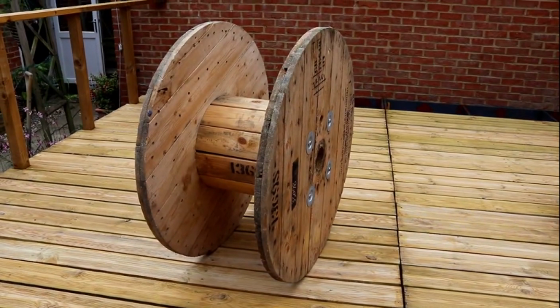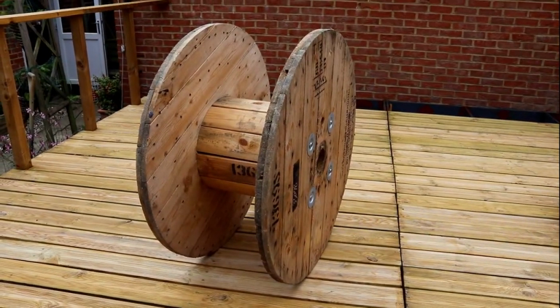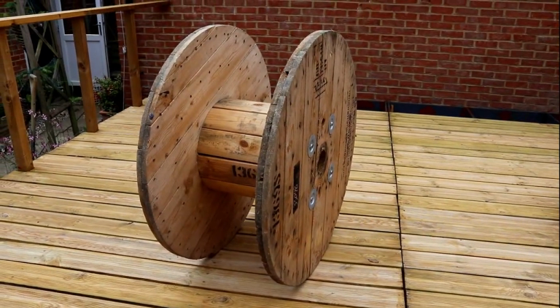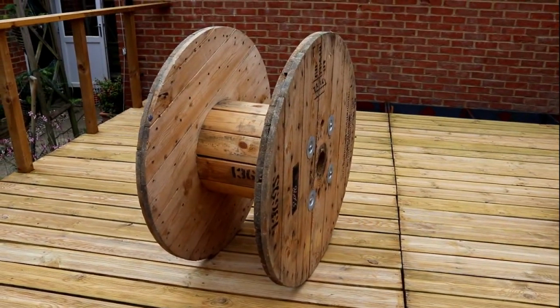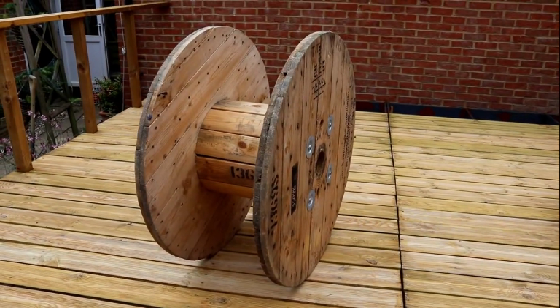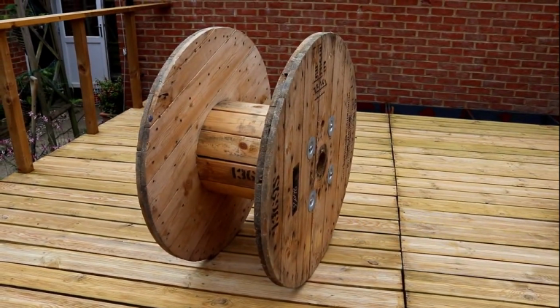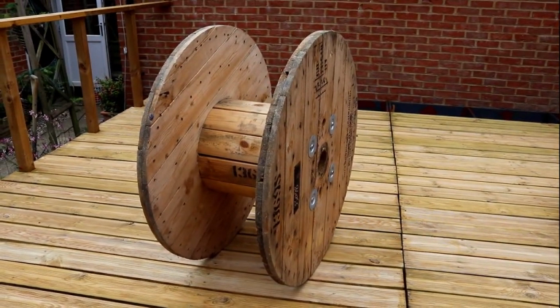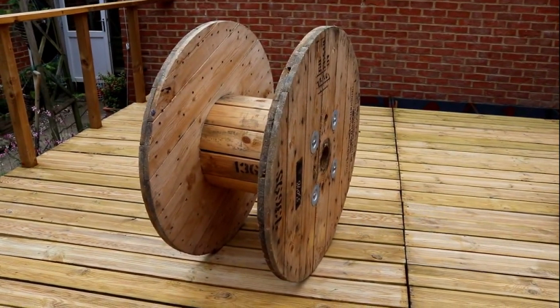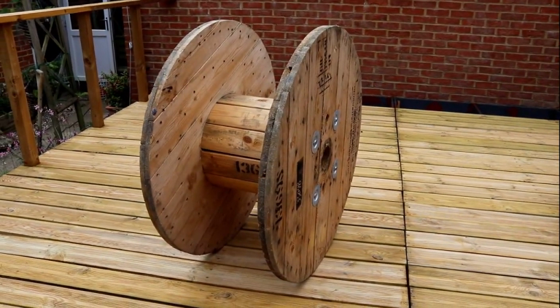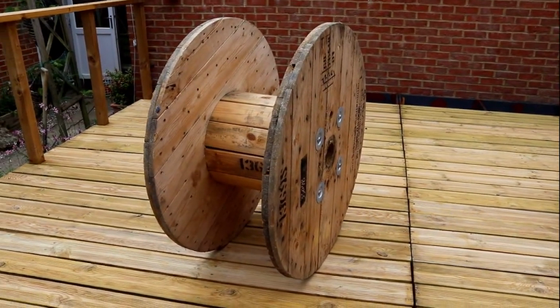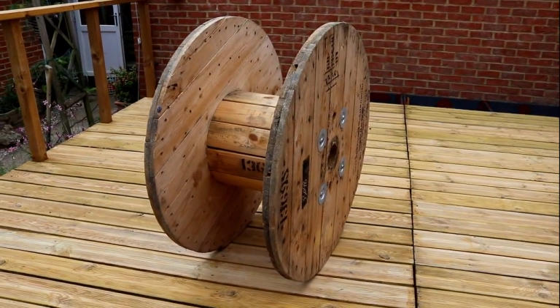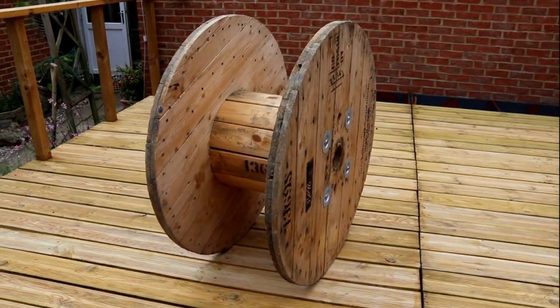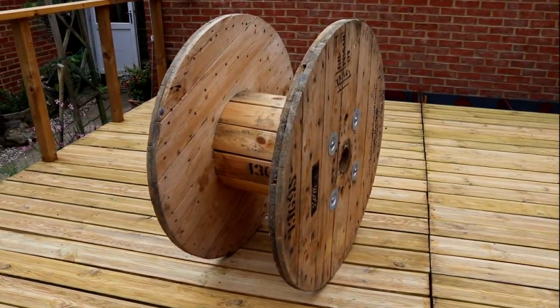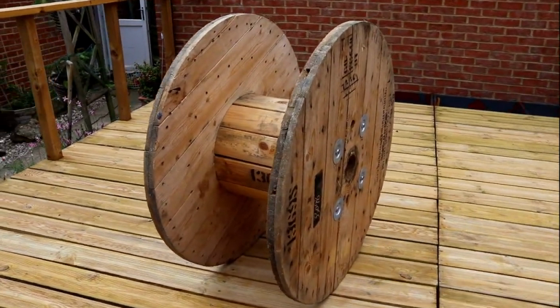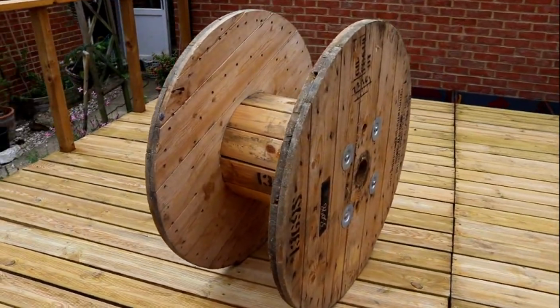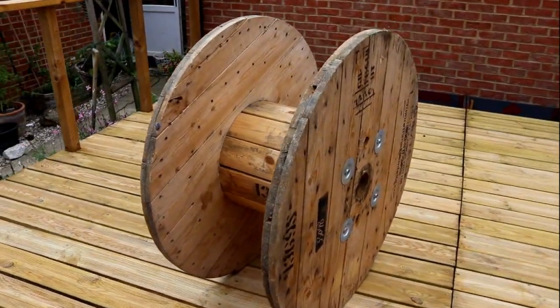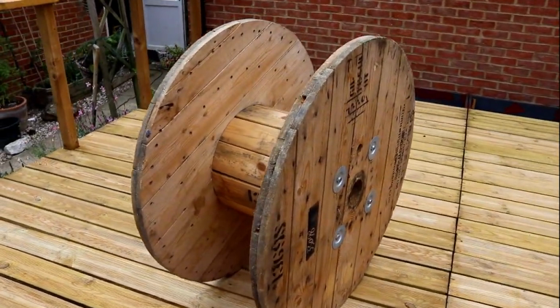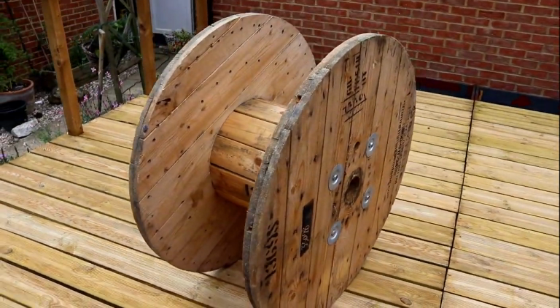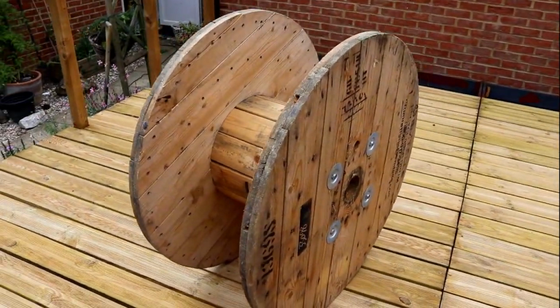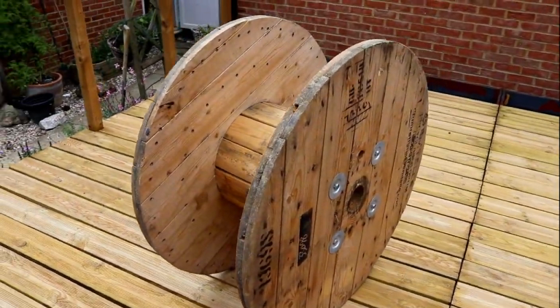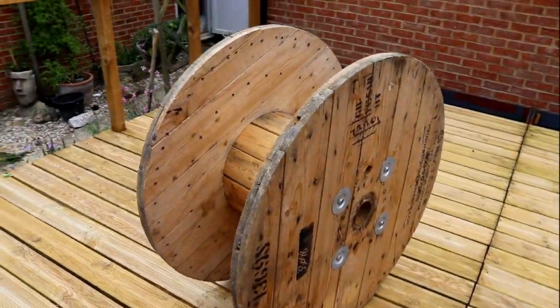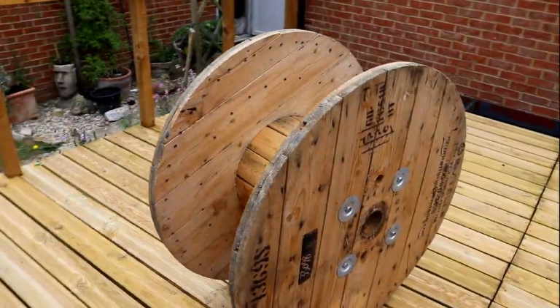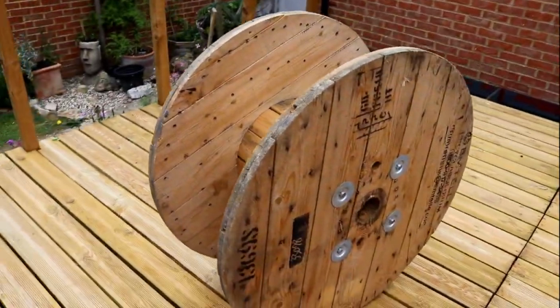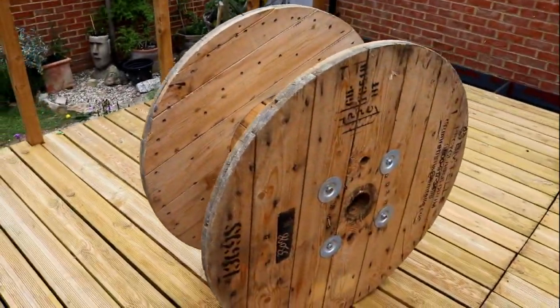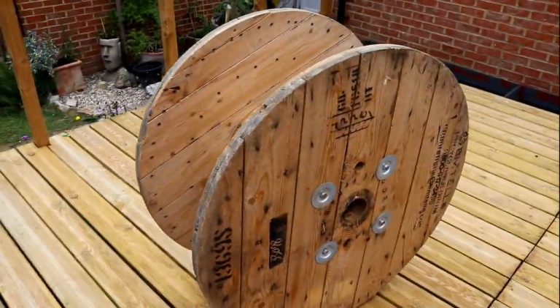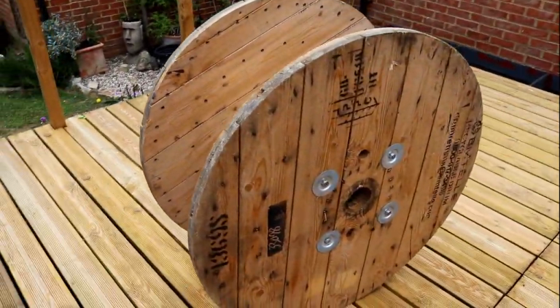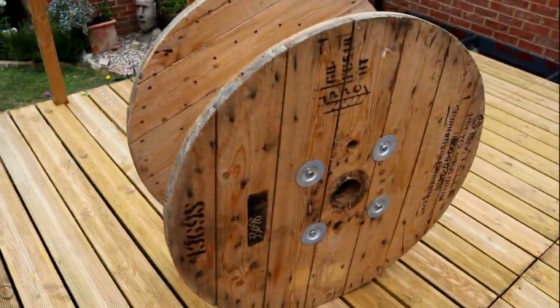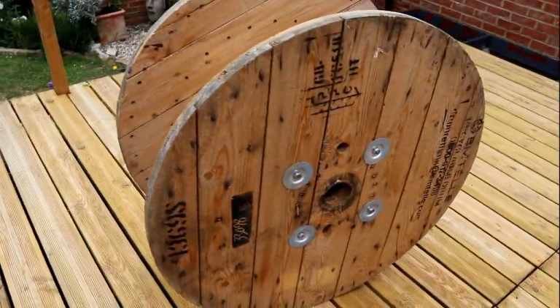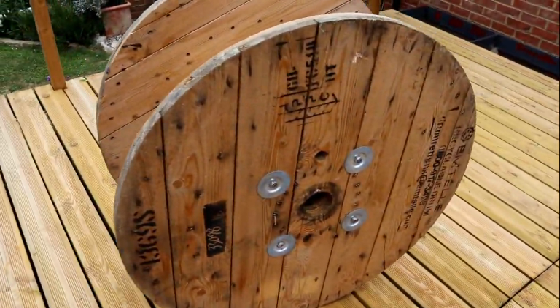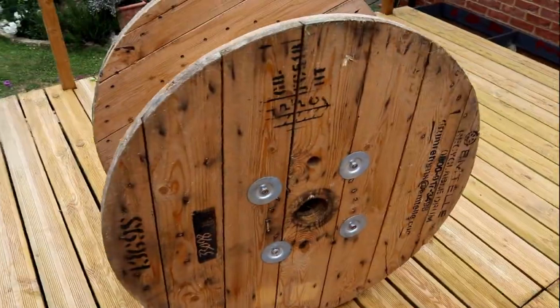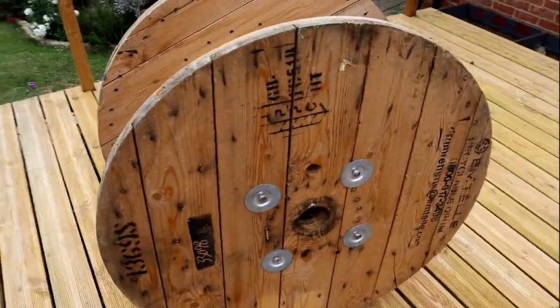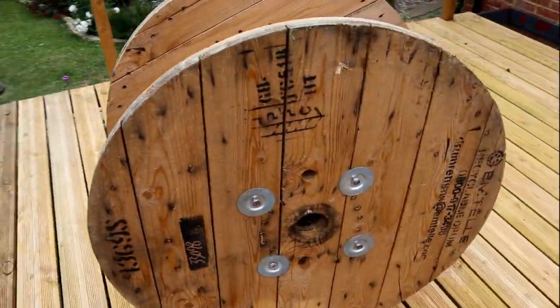Before we go, just check this out — we picked up this cable drum and can't wait to turn it into something unique.